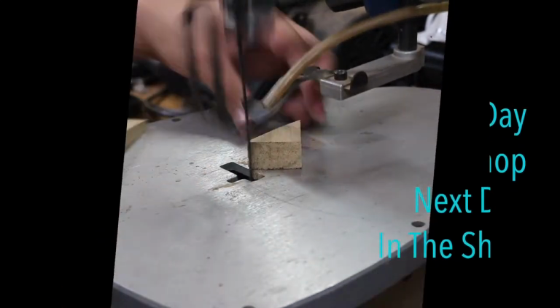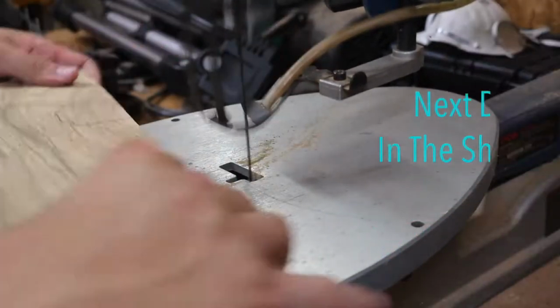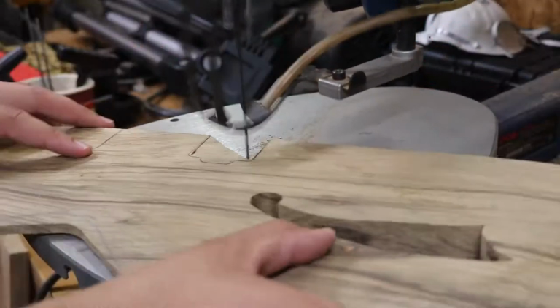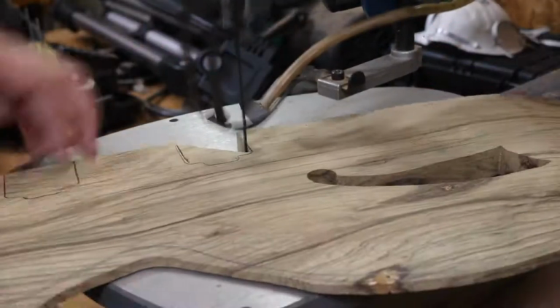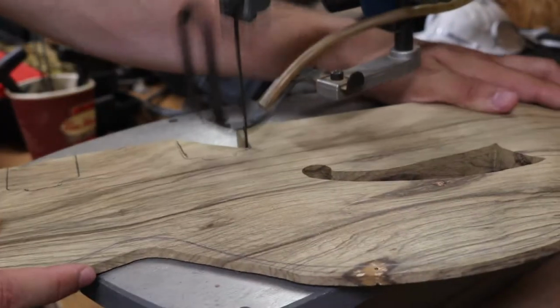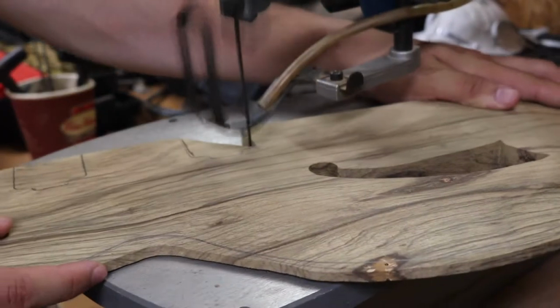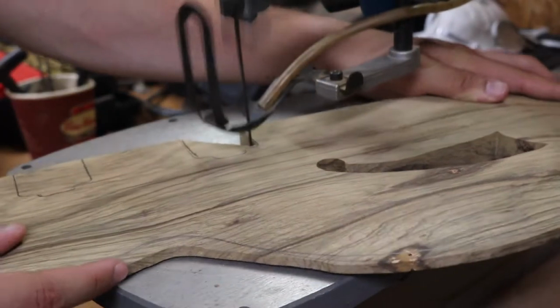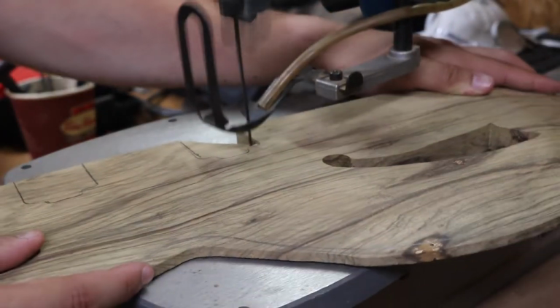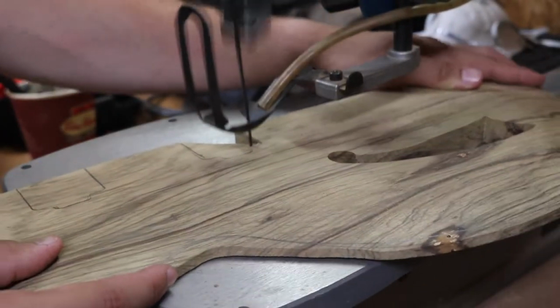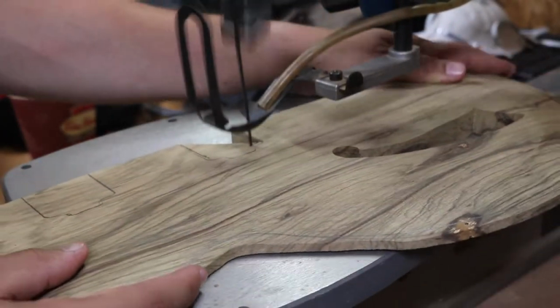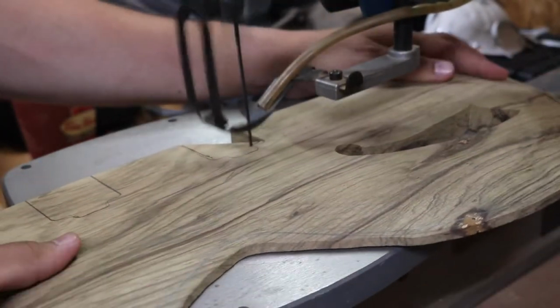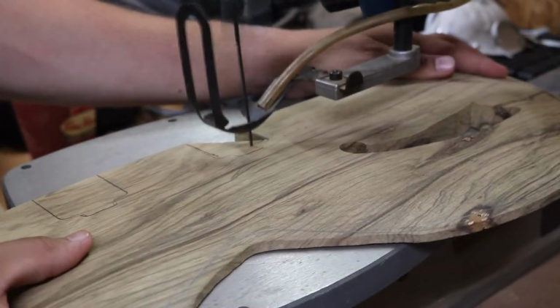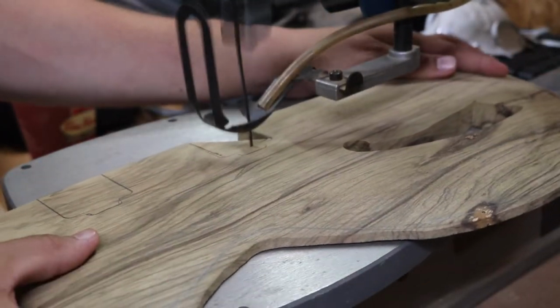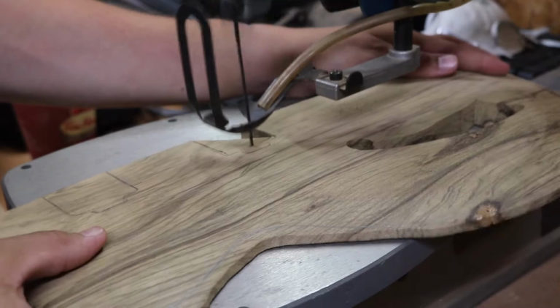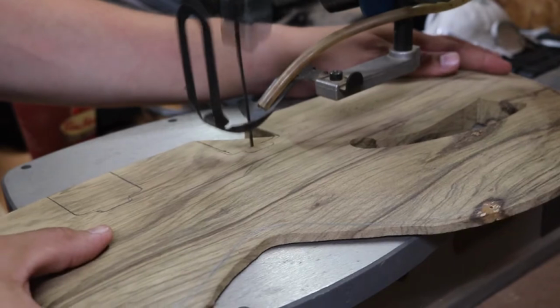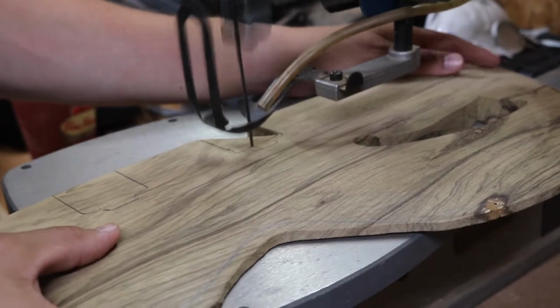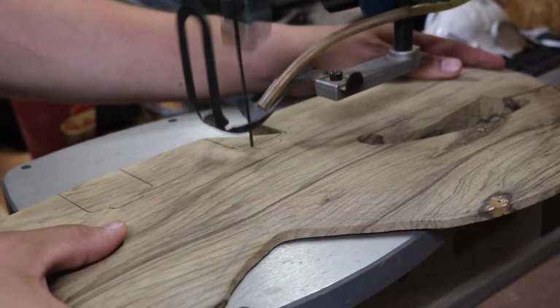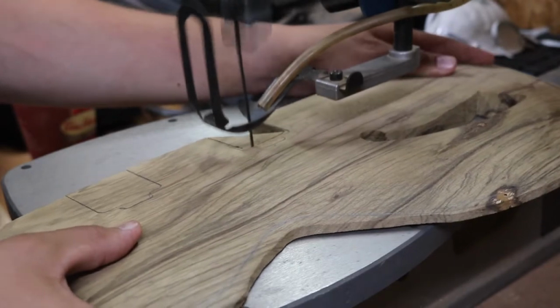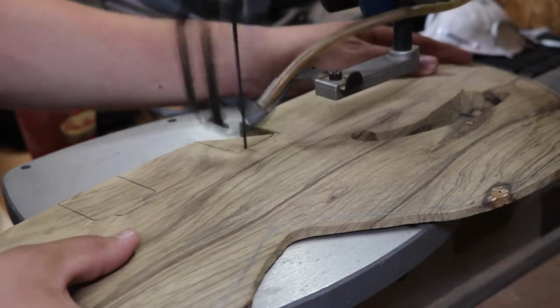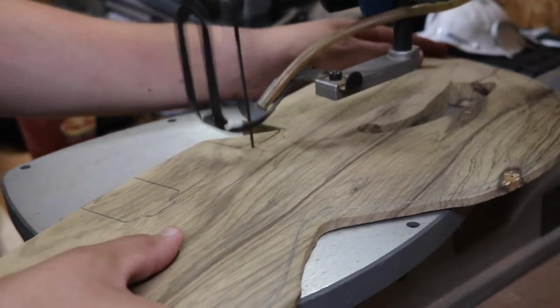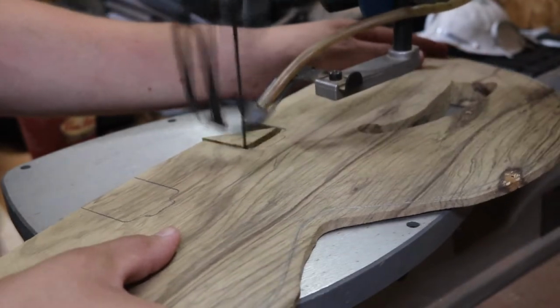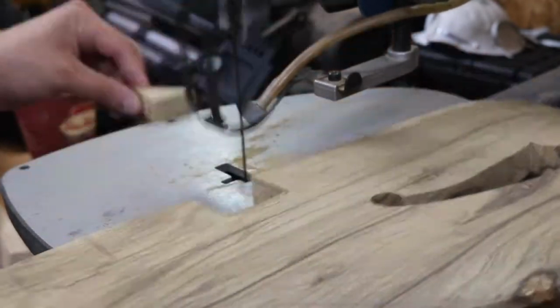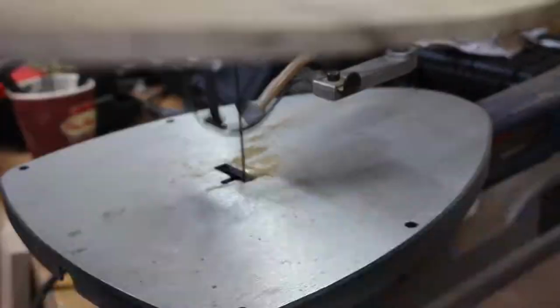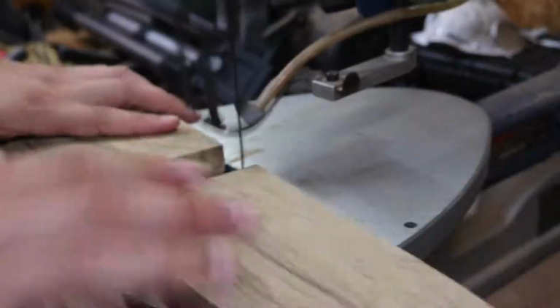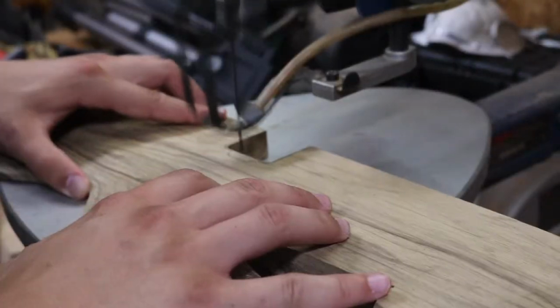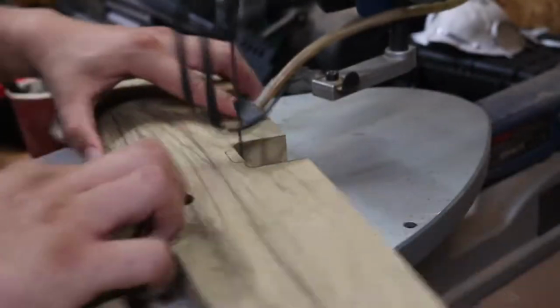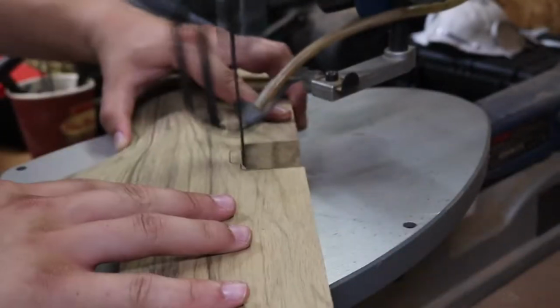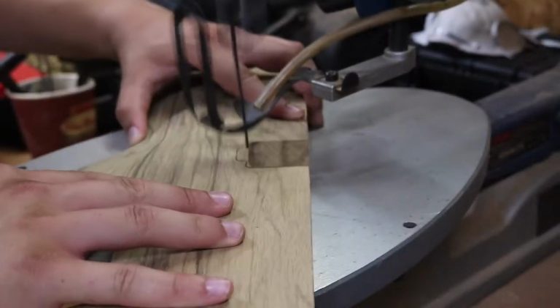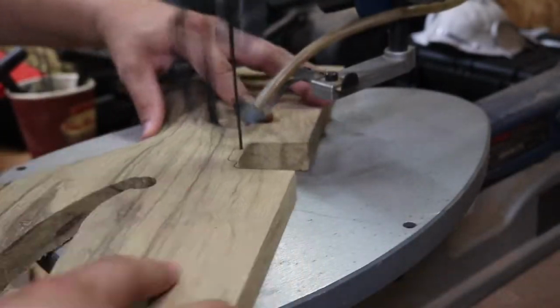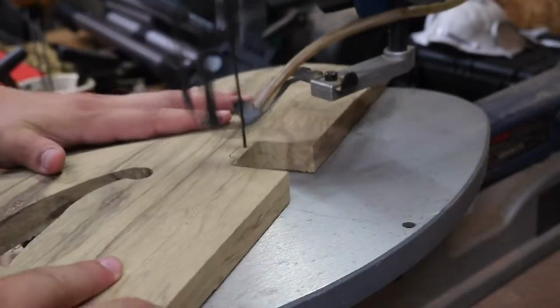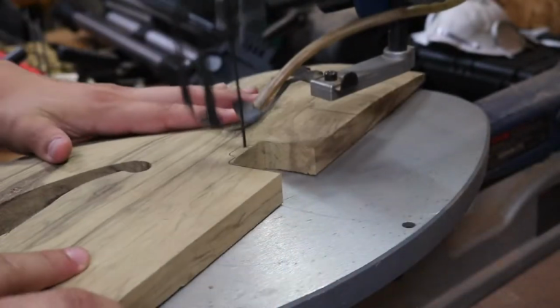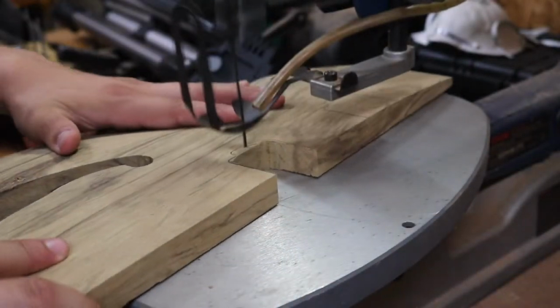I made quick work of cutting the pickup holes with the scroll saw.